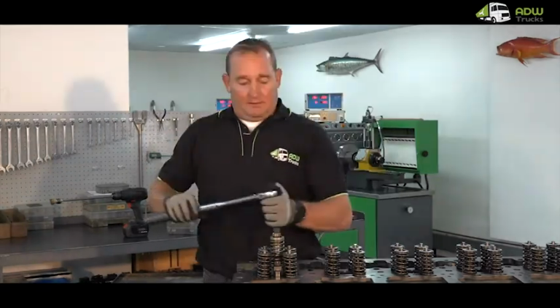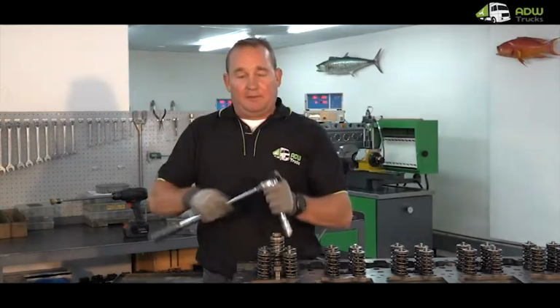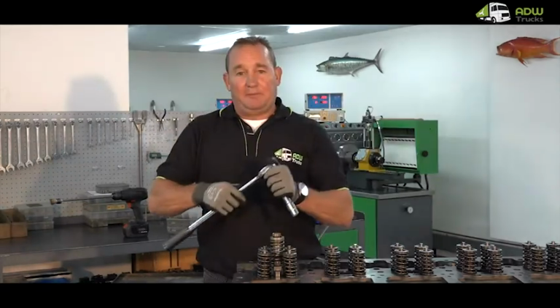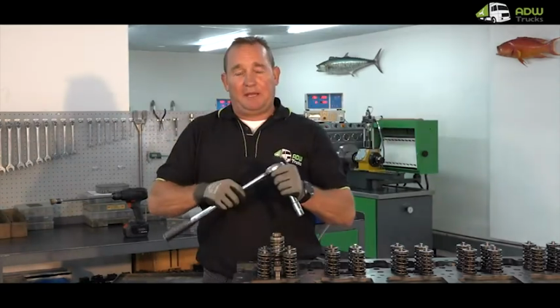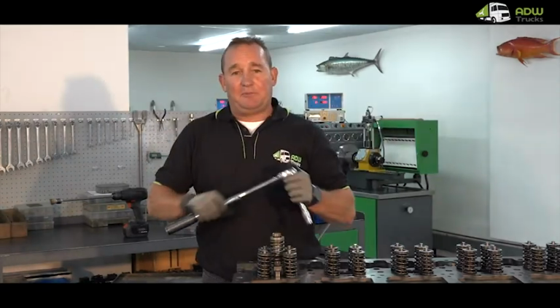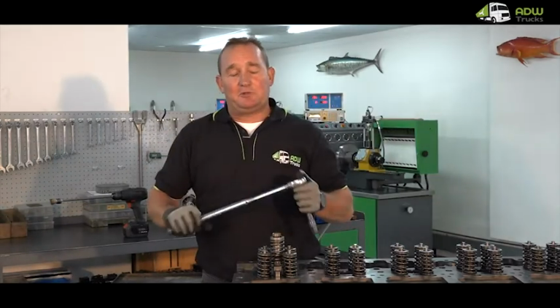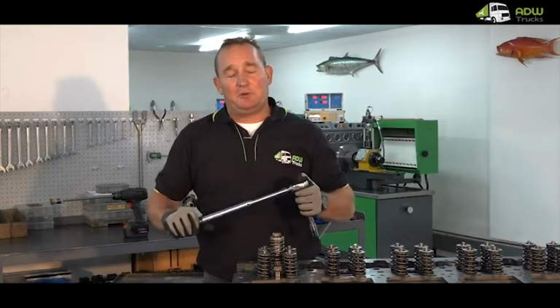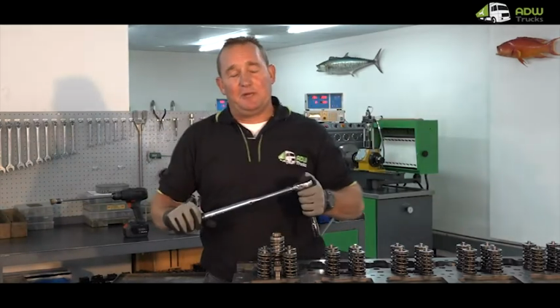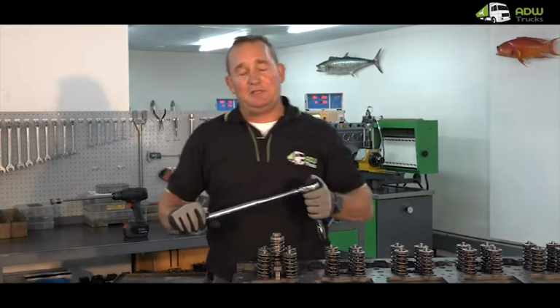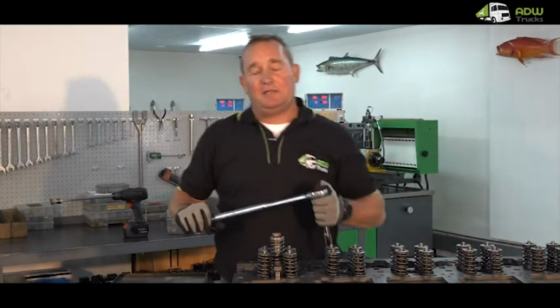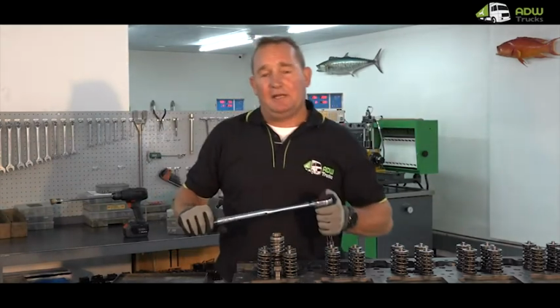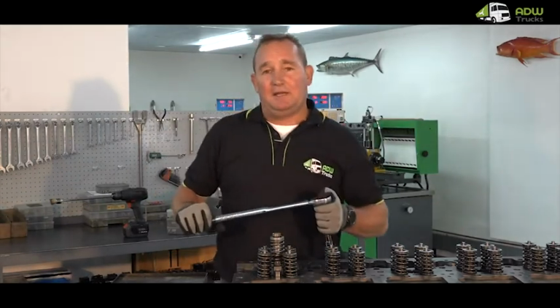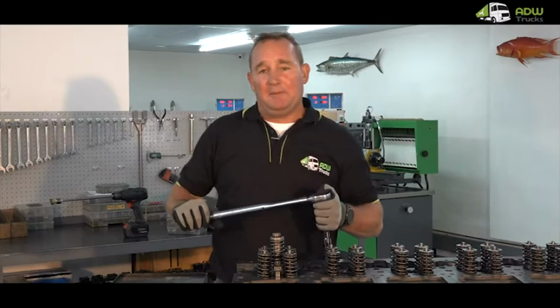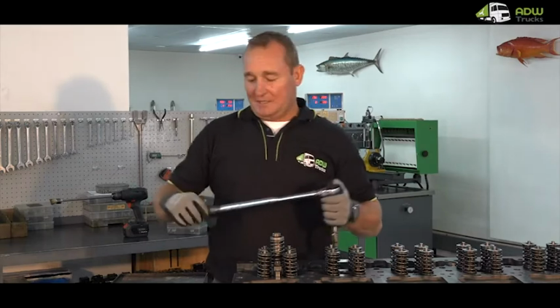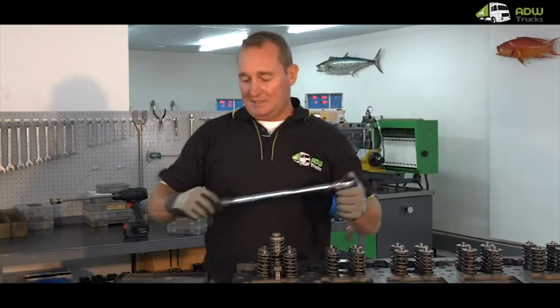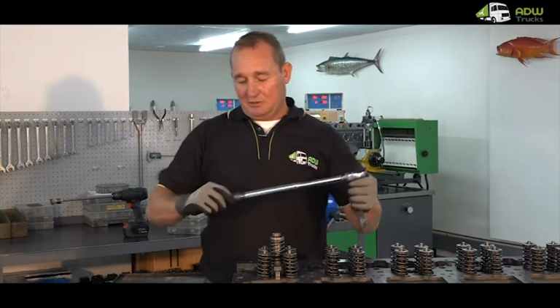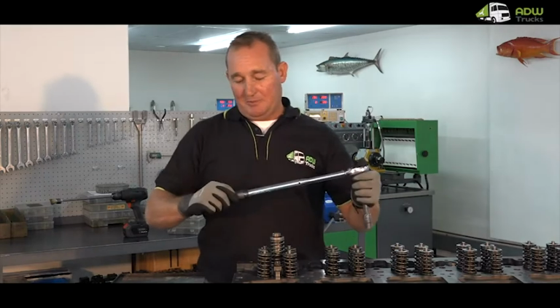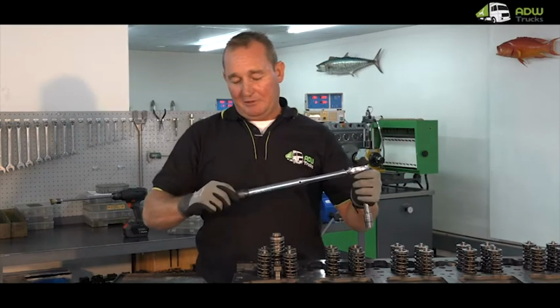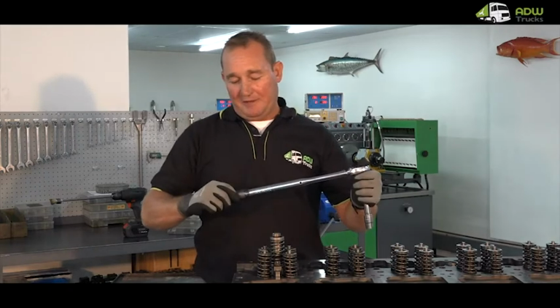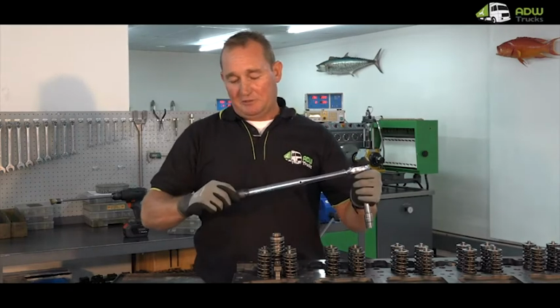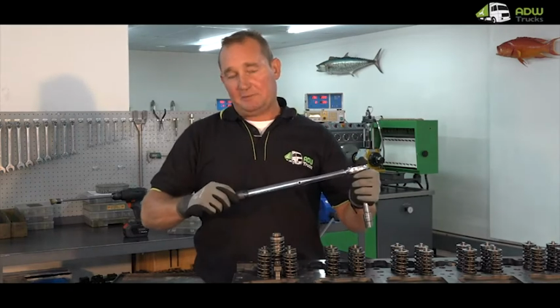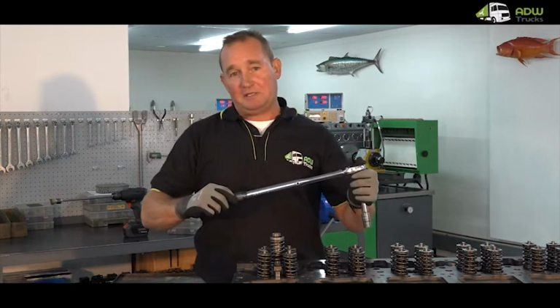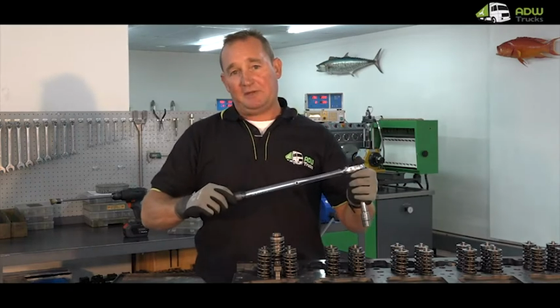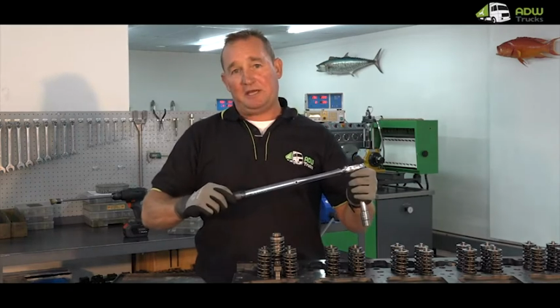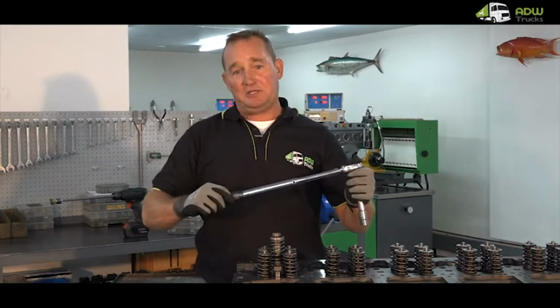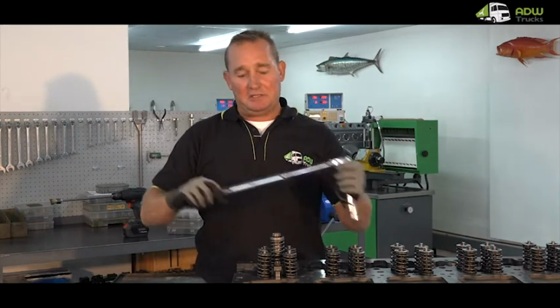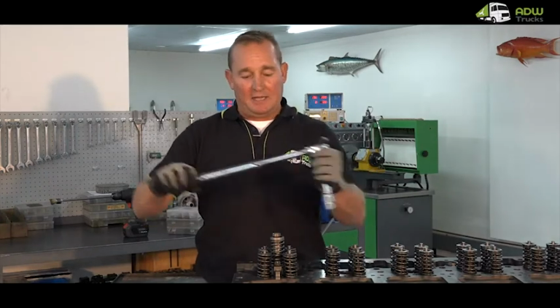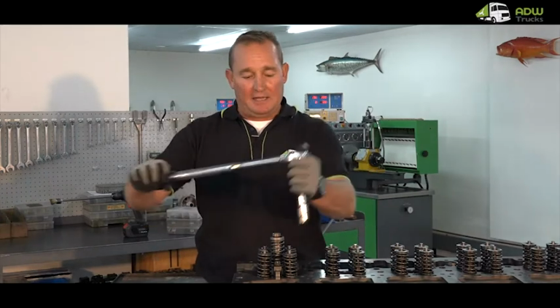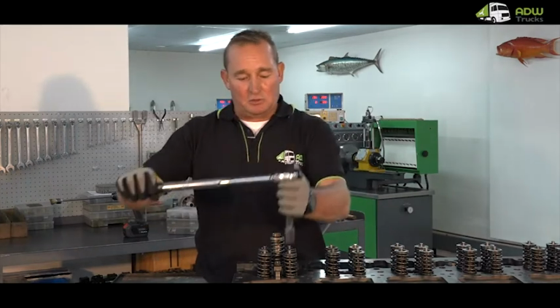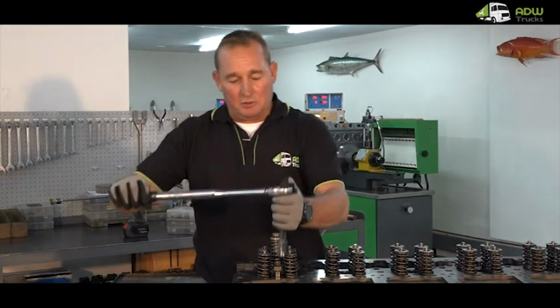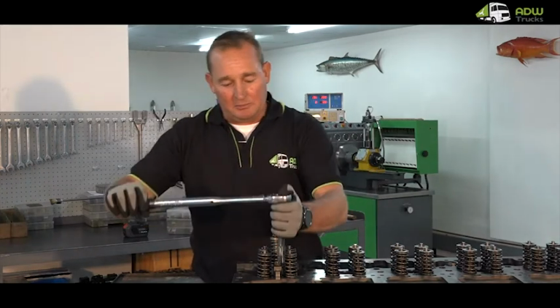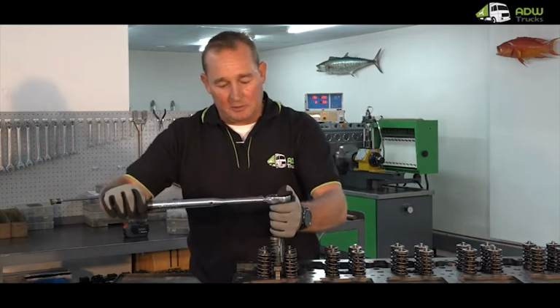Pick up the torque wrench, adjust it to manufacturer specifications, and torque the bolt.